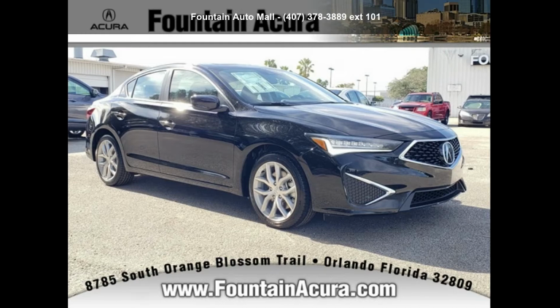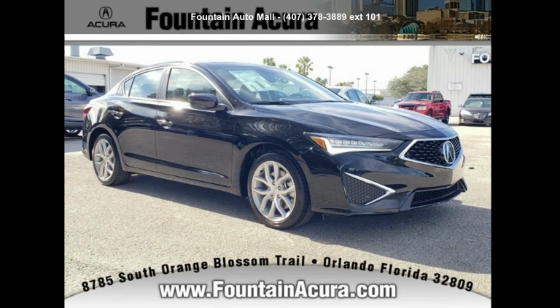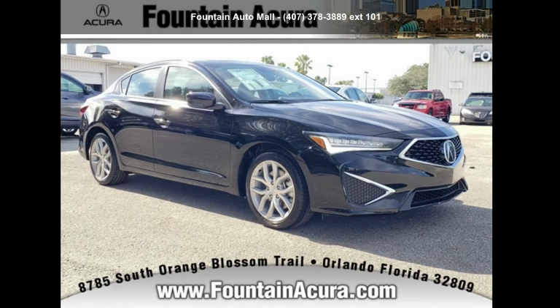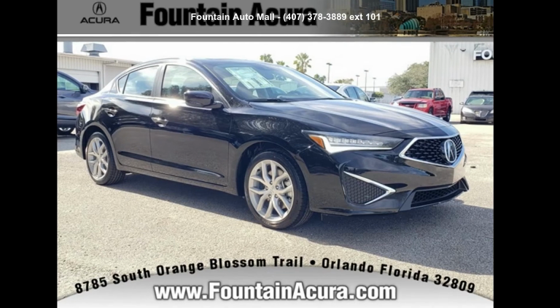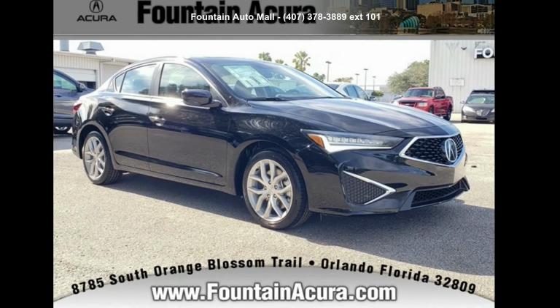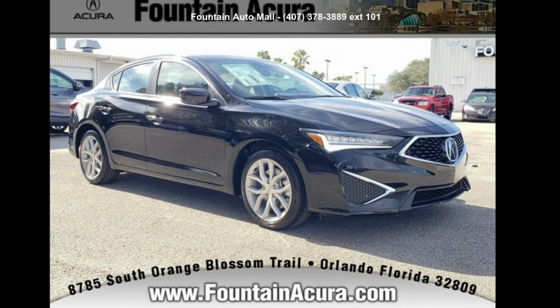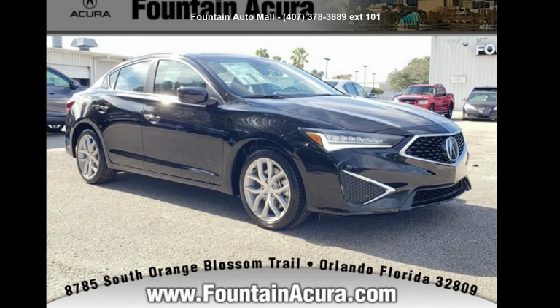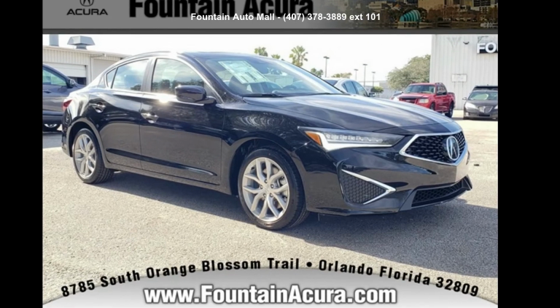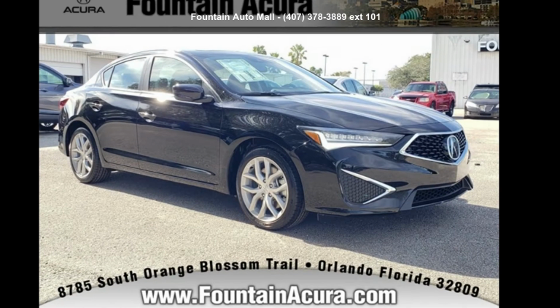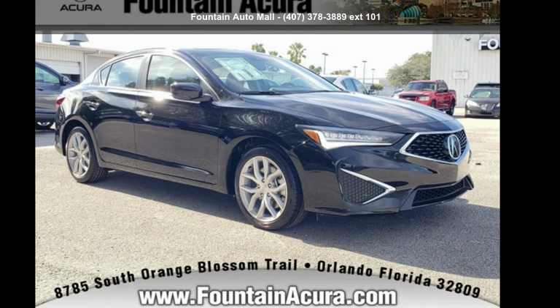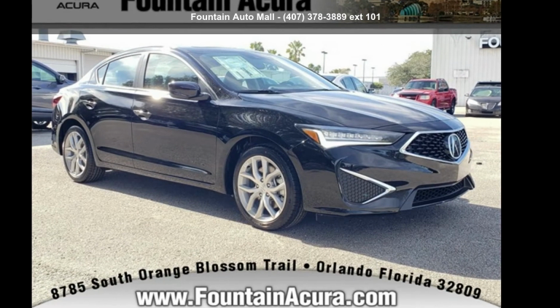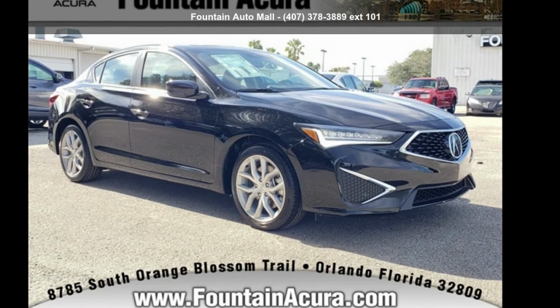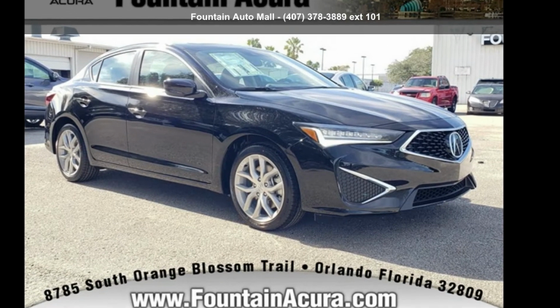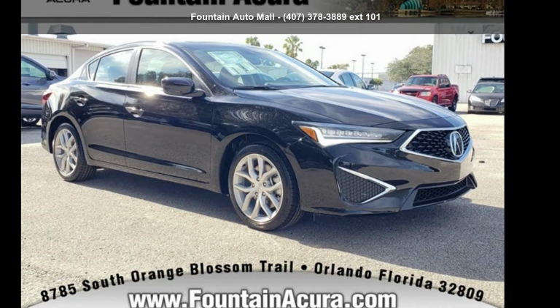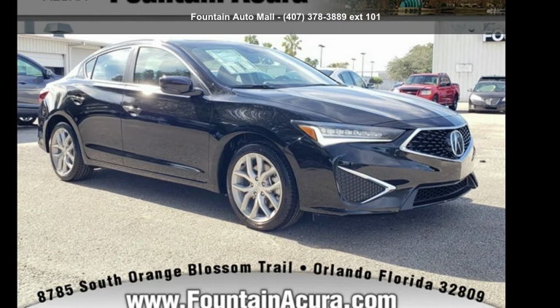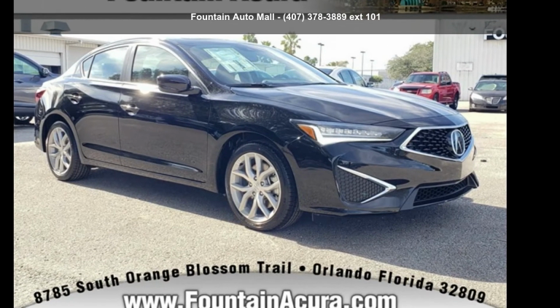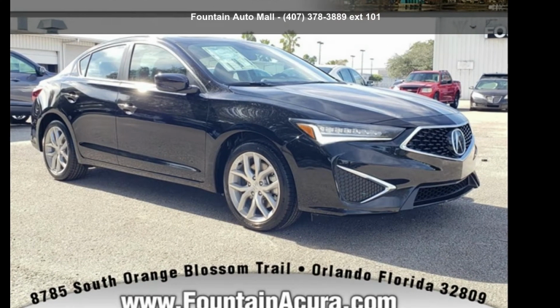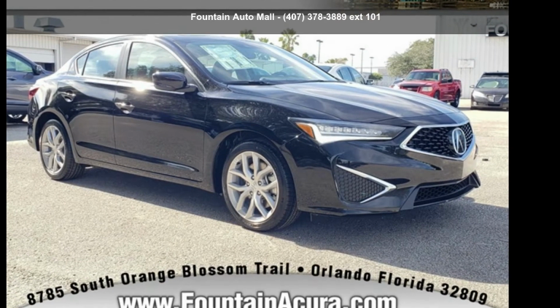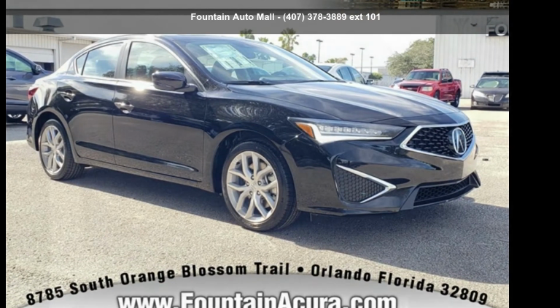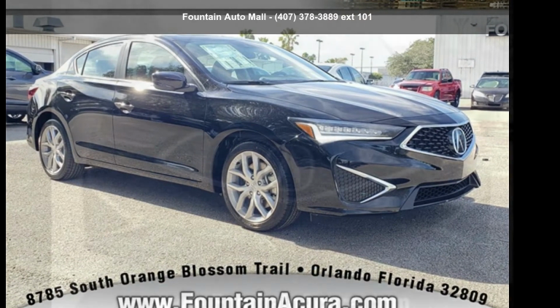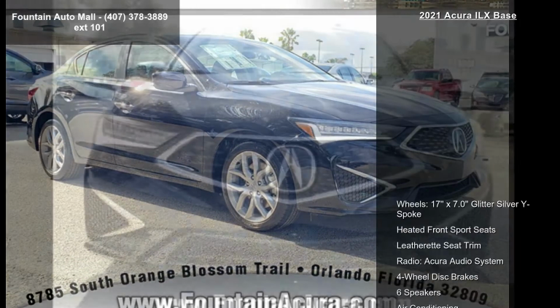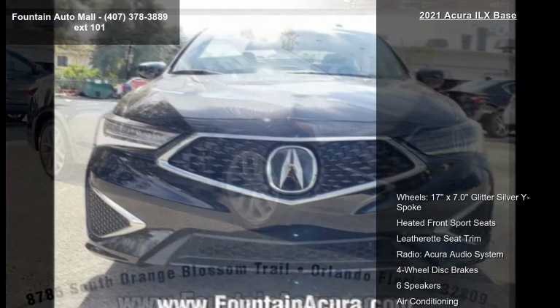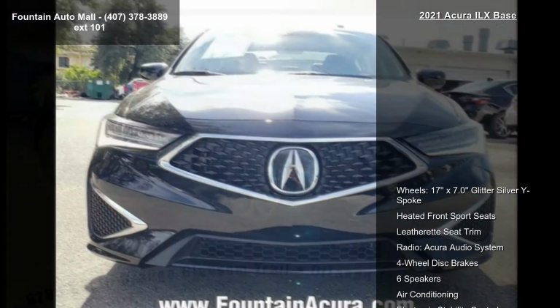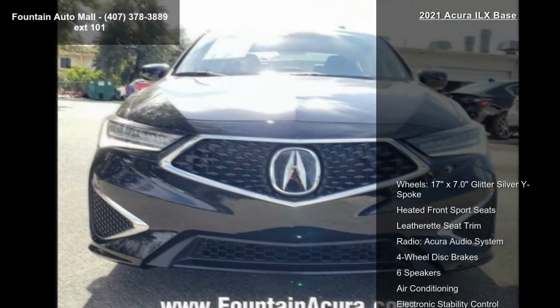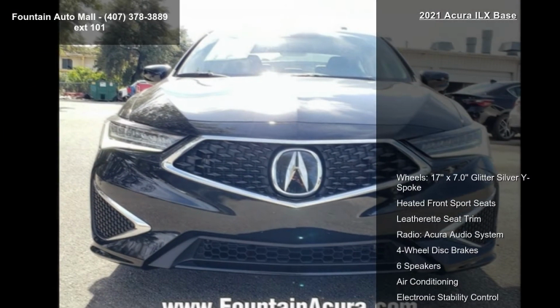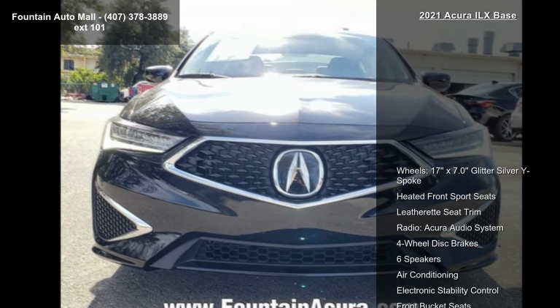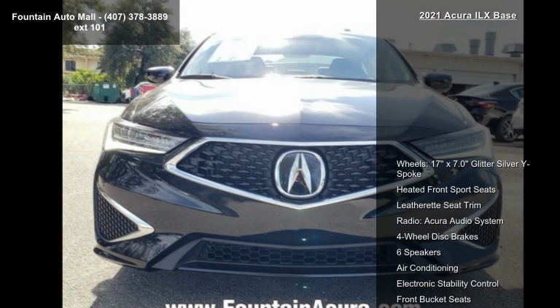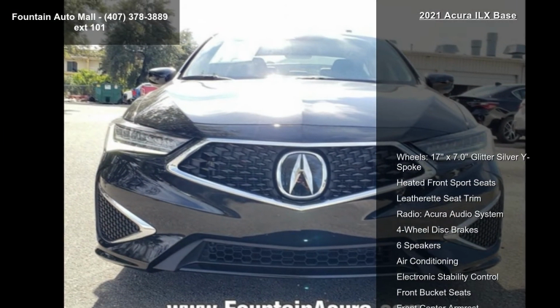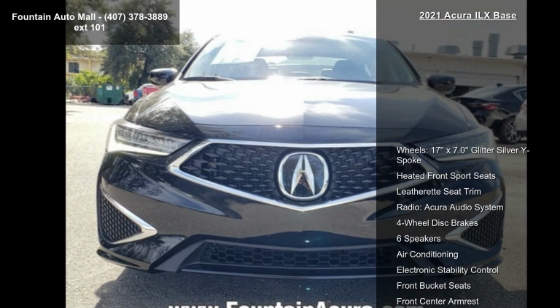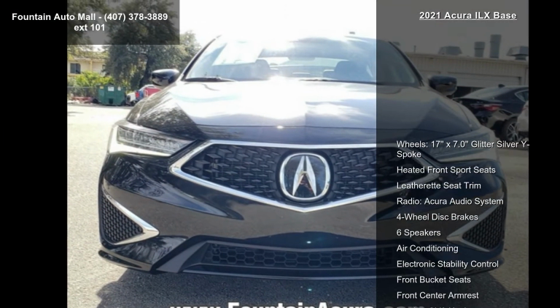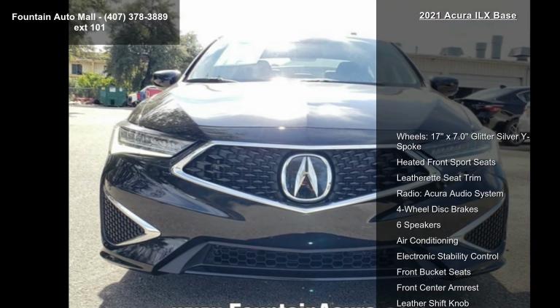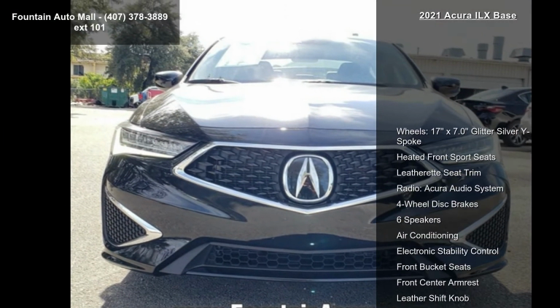Check out this Acura 2021 ILX Space. If you are looking for a first-class ride, you have found it.